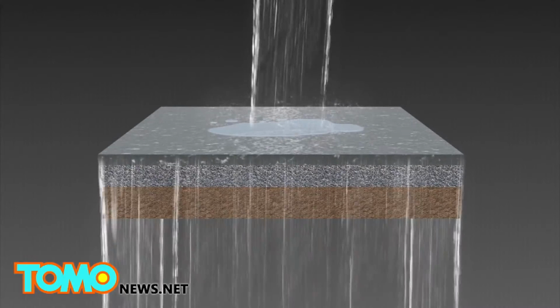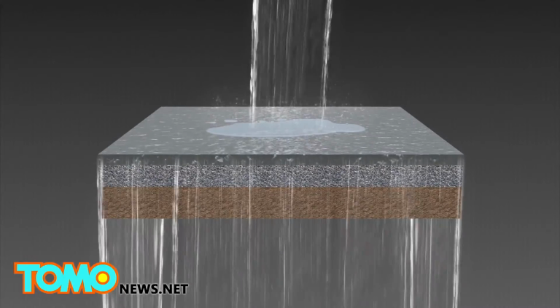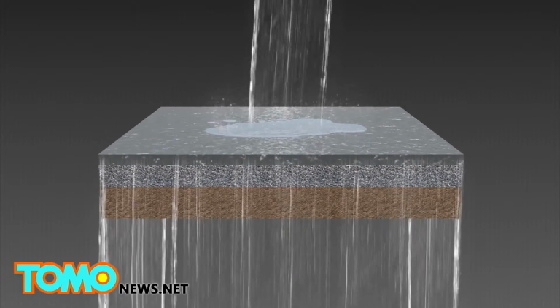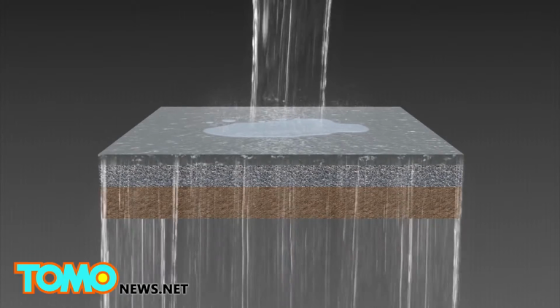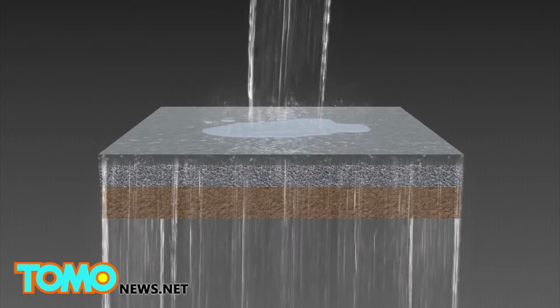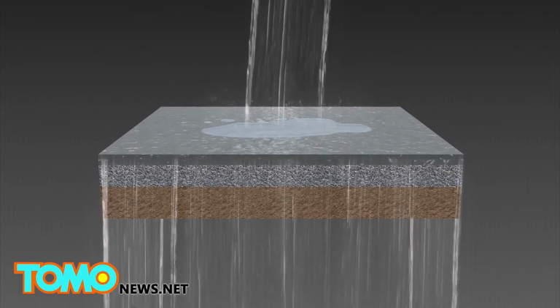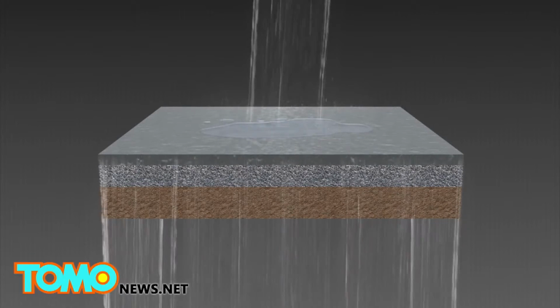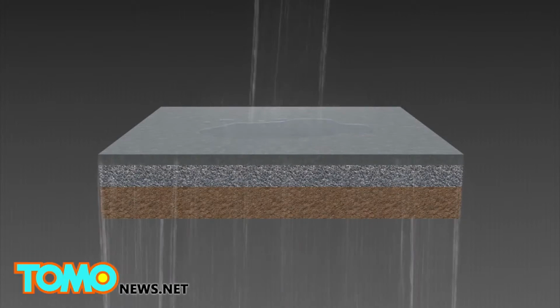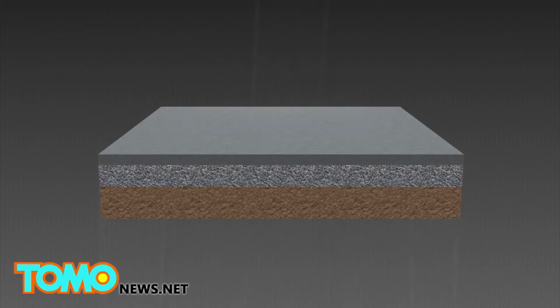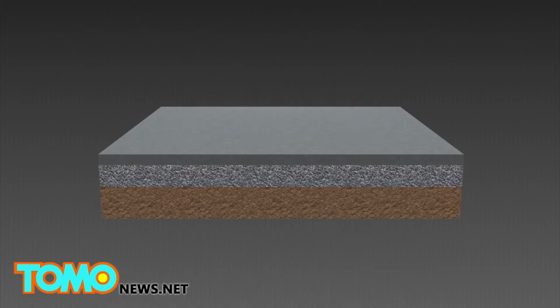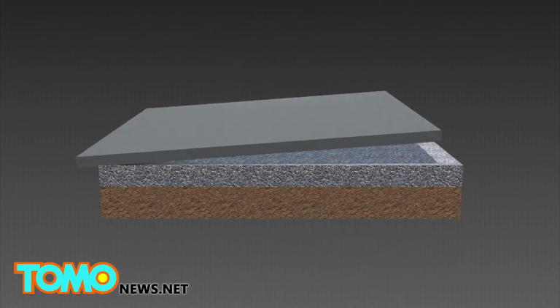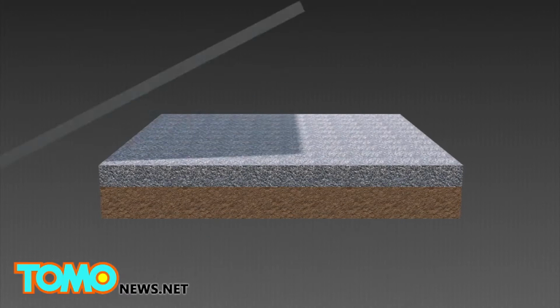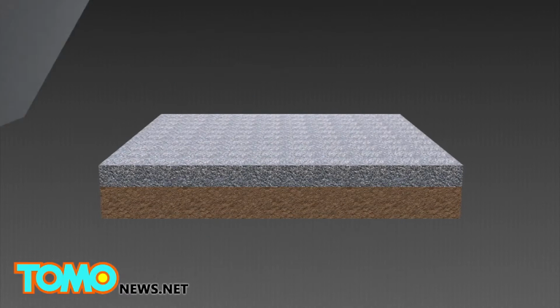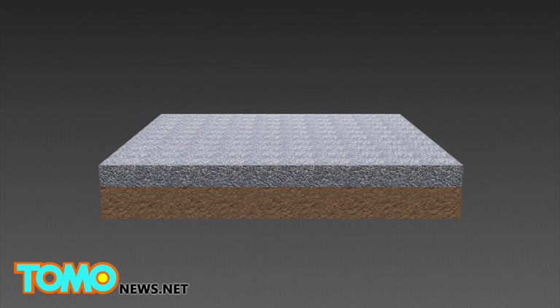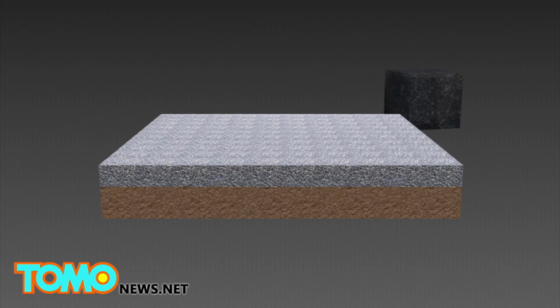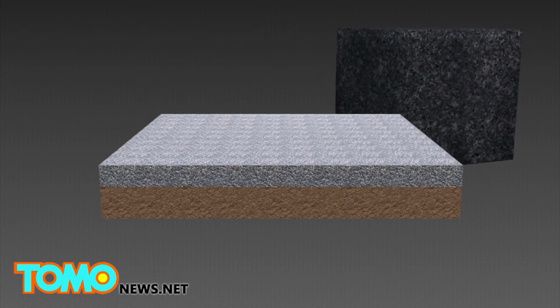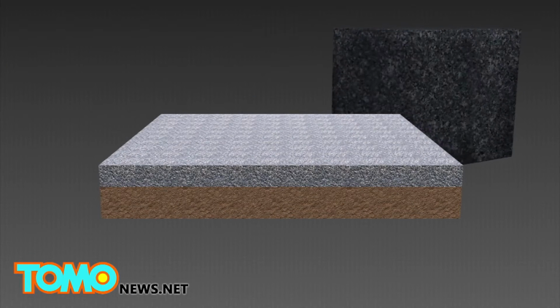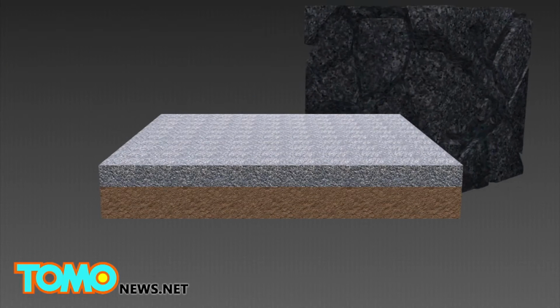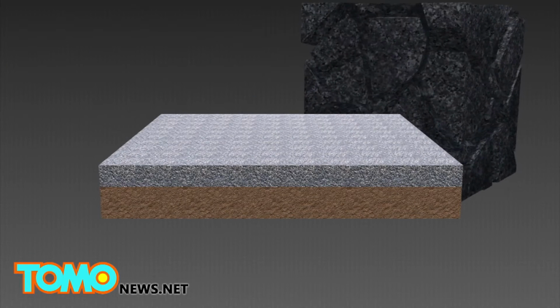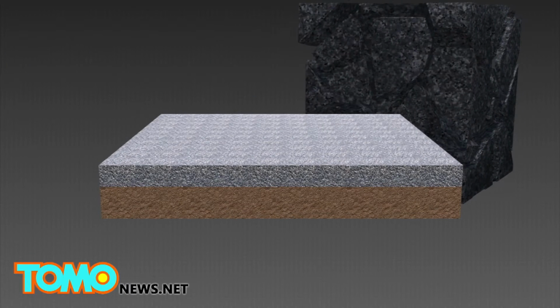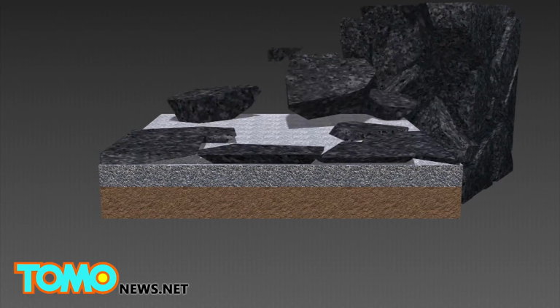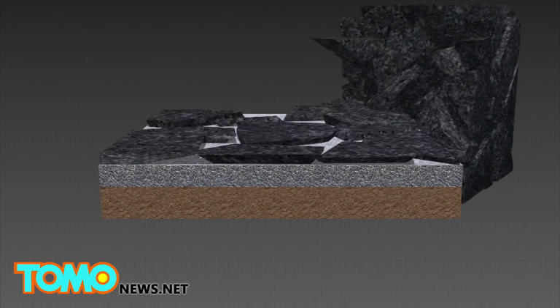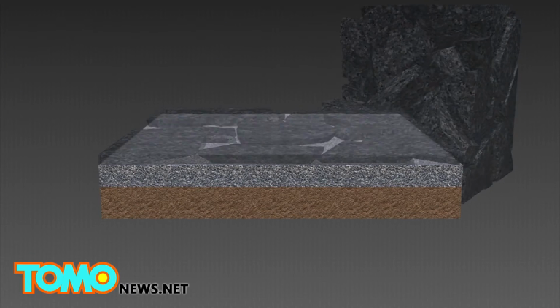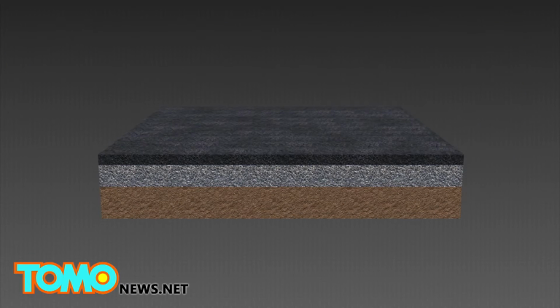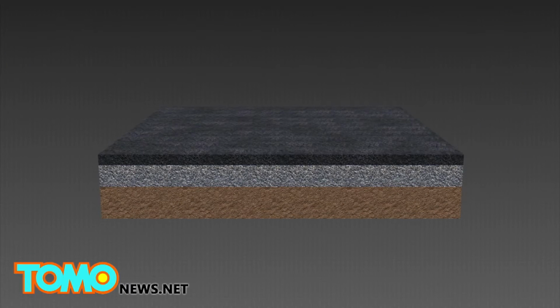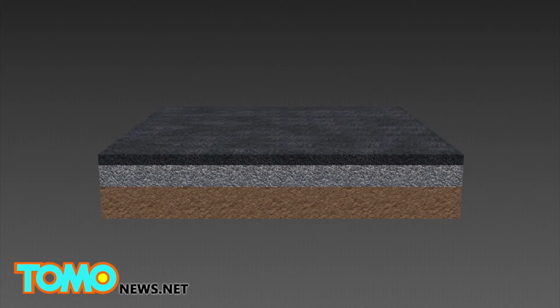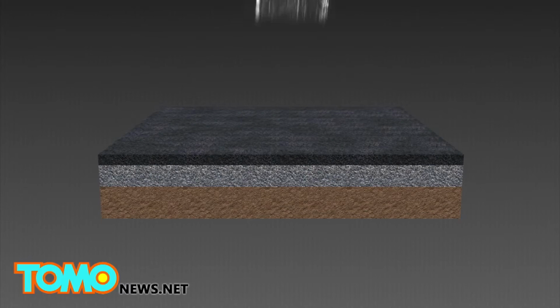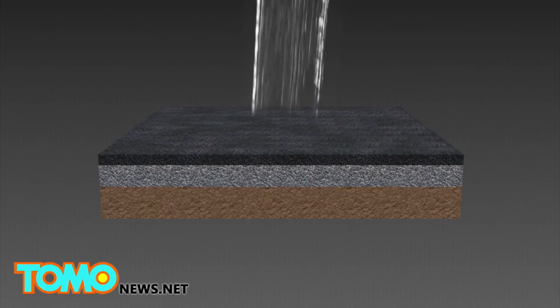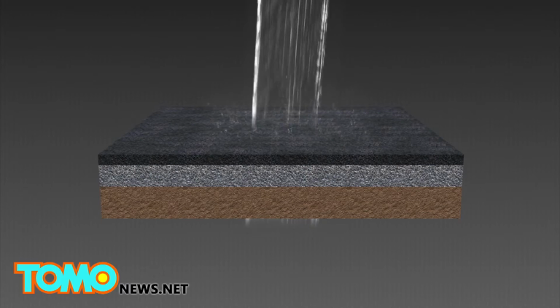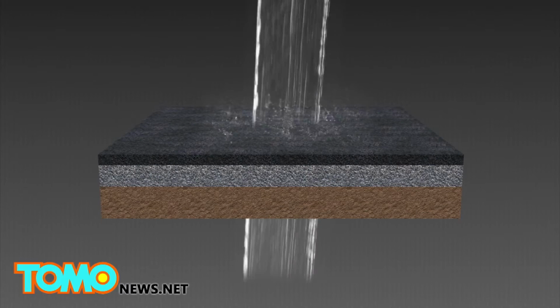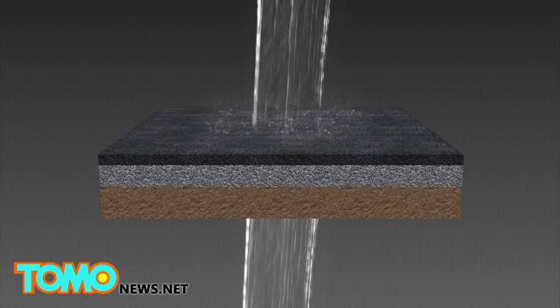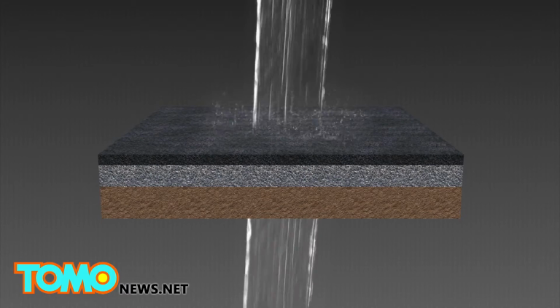Instead of being sand-based, Topmix is made of no-fines concrete — tiny pieces of crushed granite packed together that better allow water to pass through.